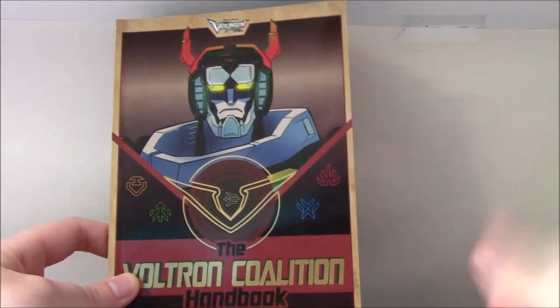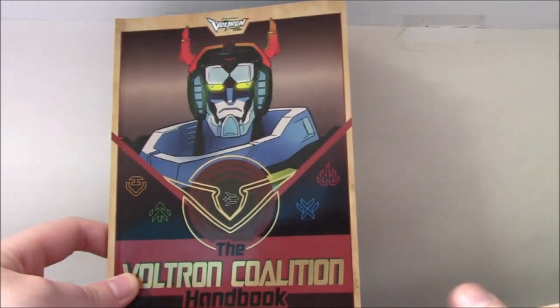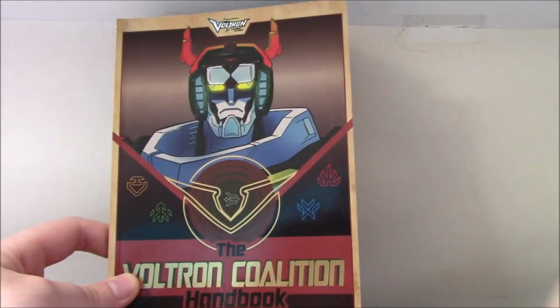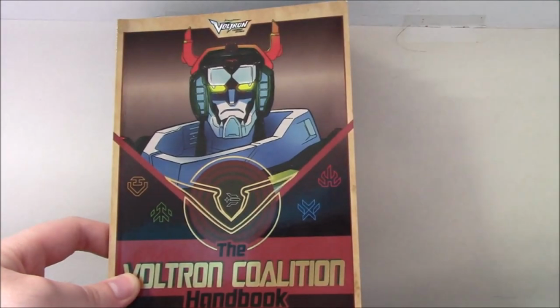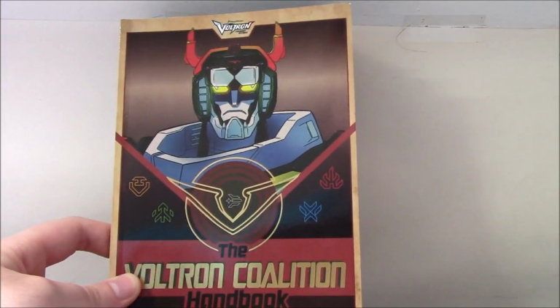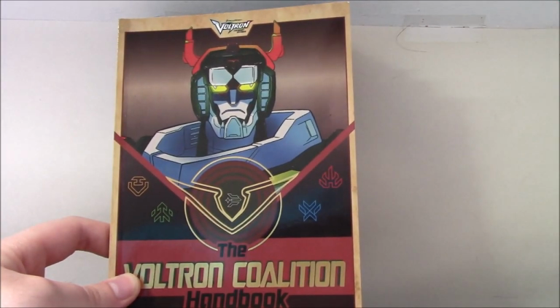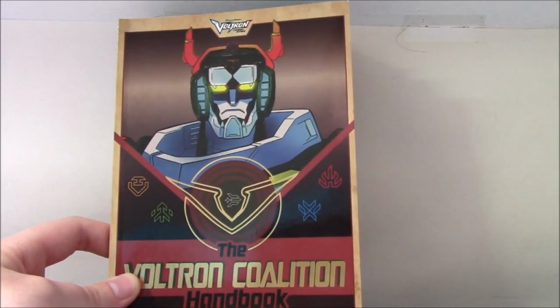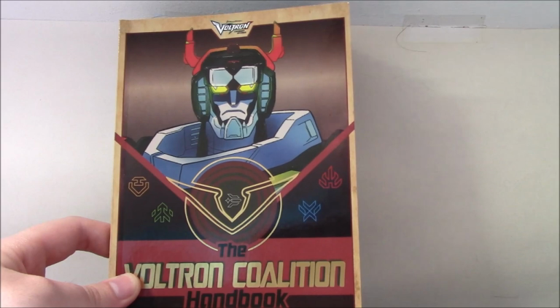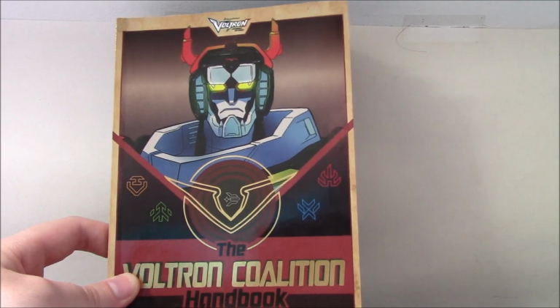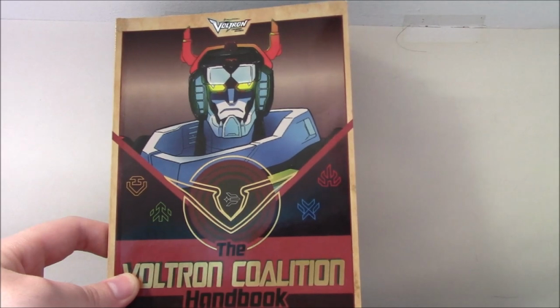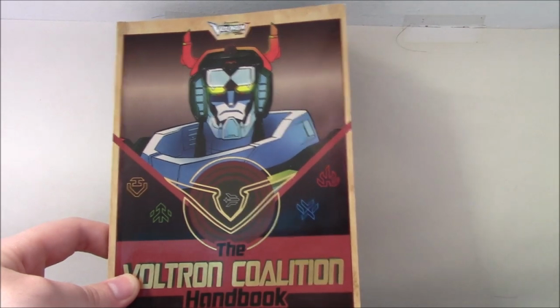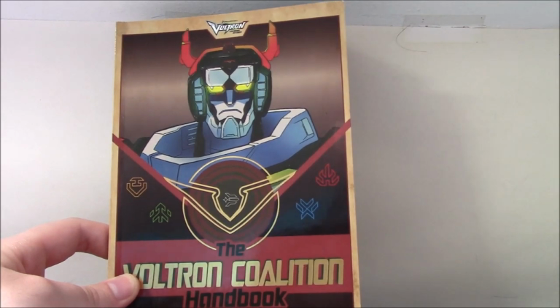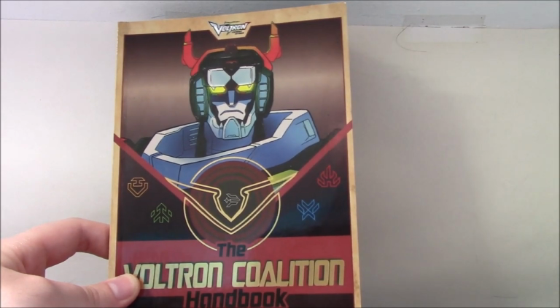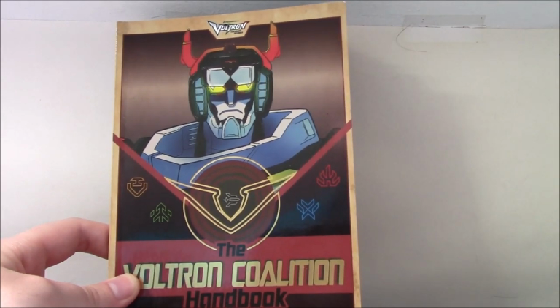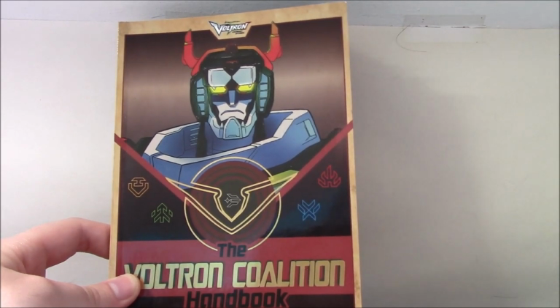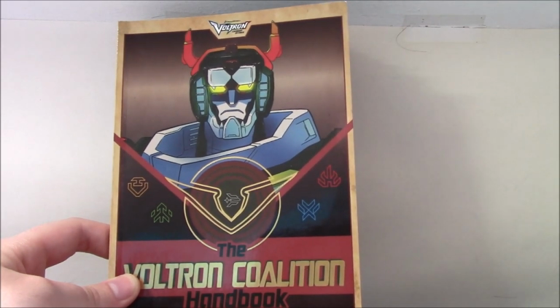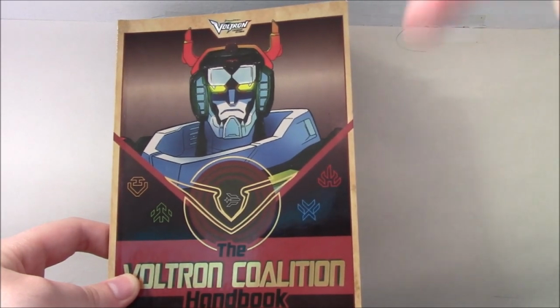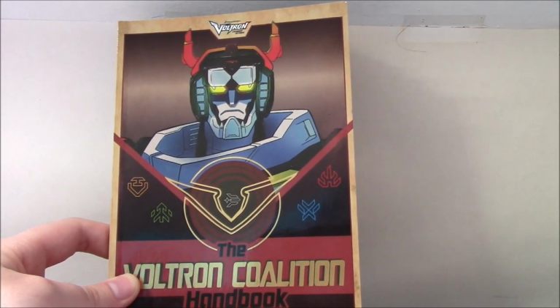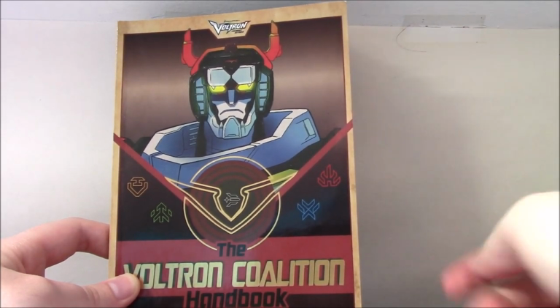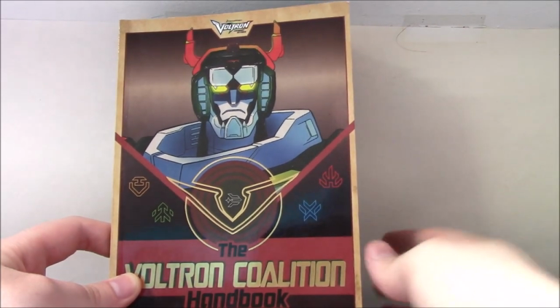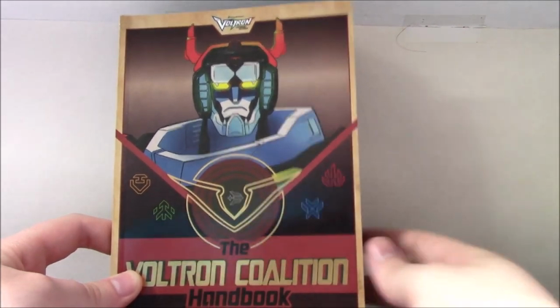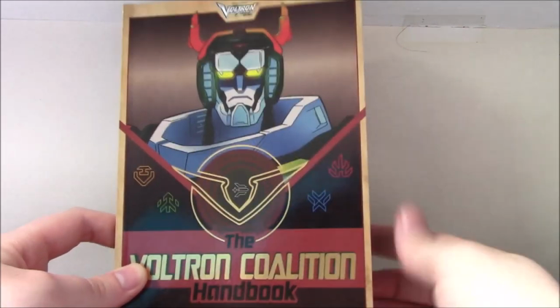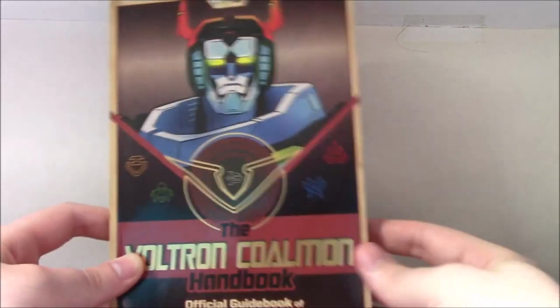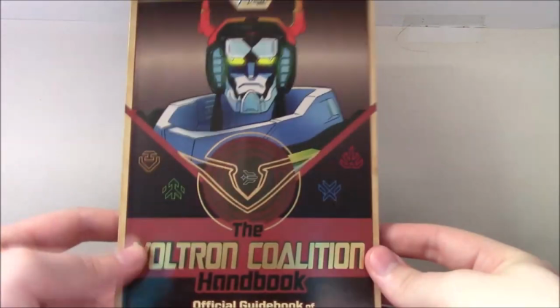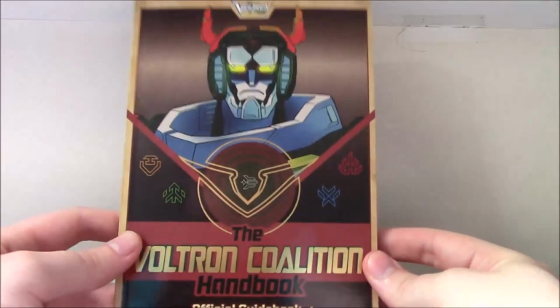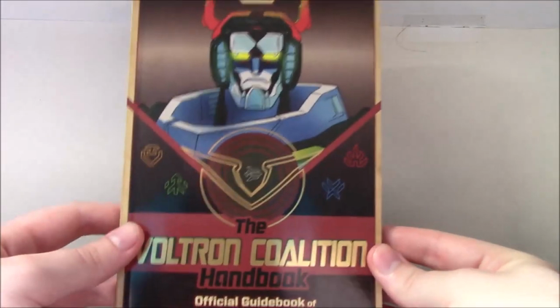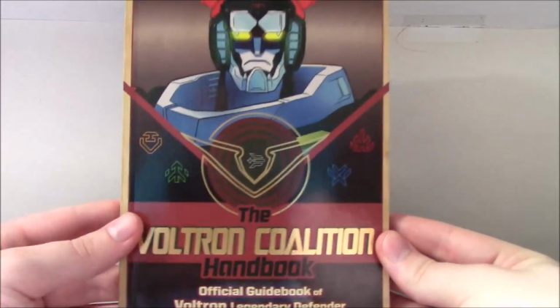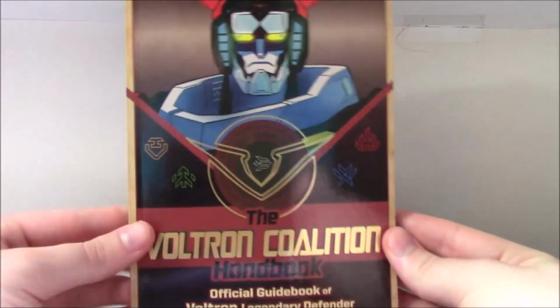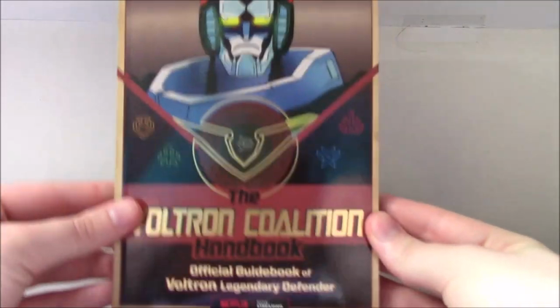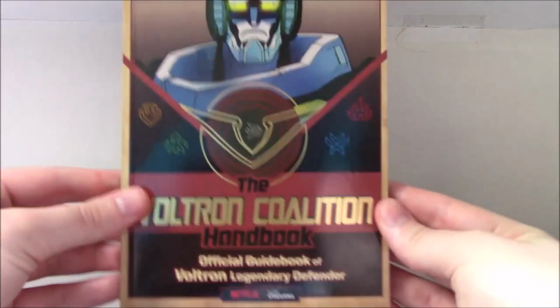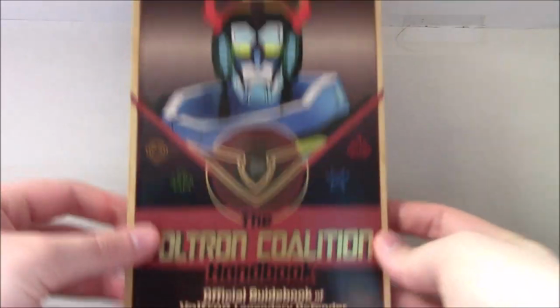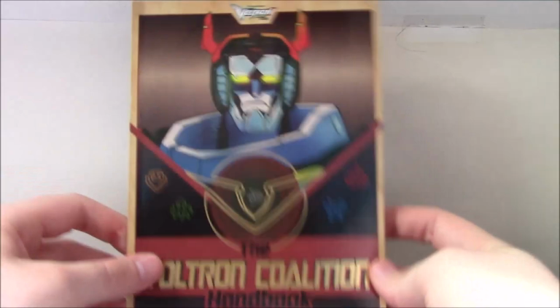Realistically, it would have been perfectly timed if it had come out in between season six and seven. But anyway, here it is.